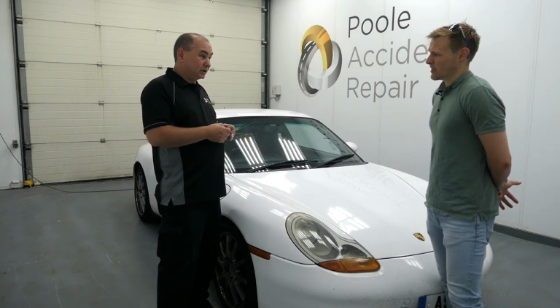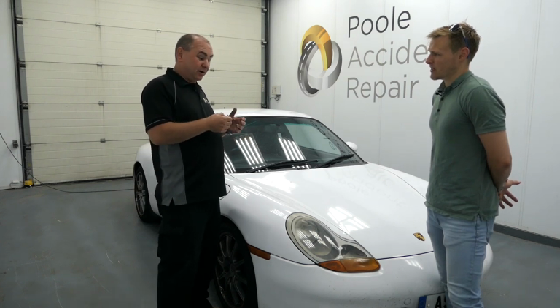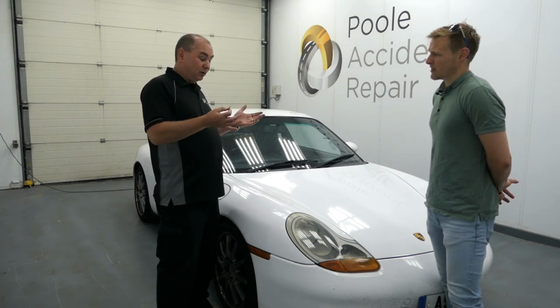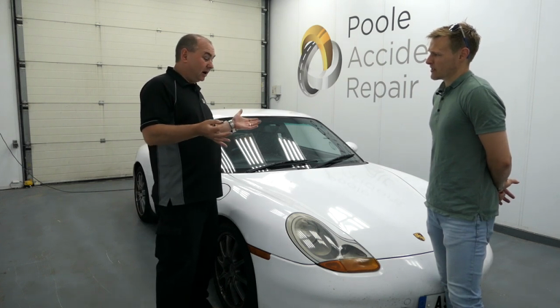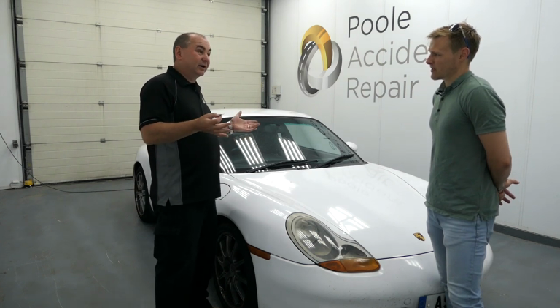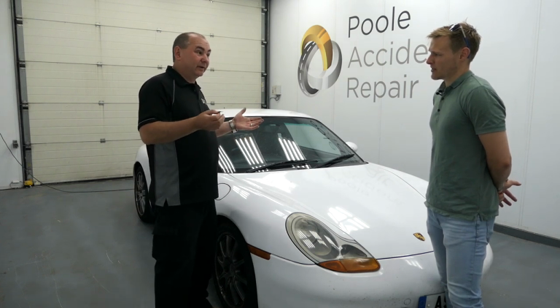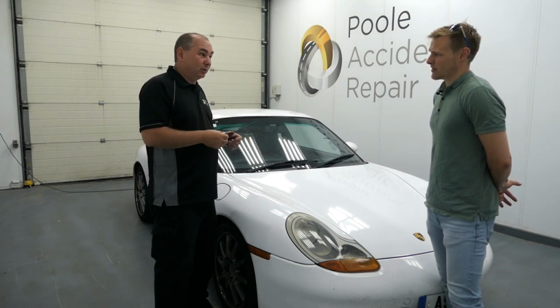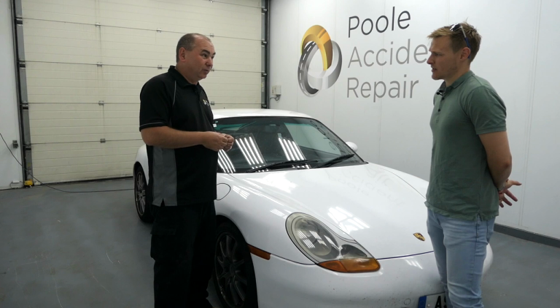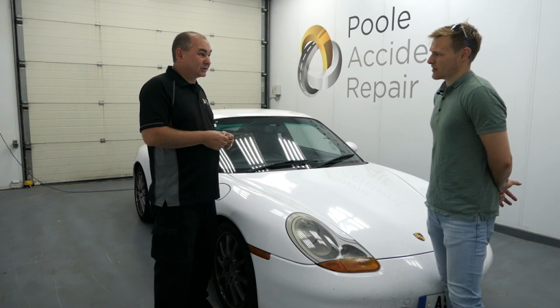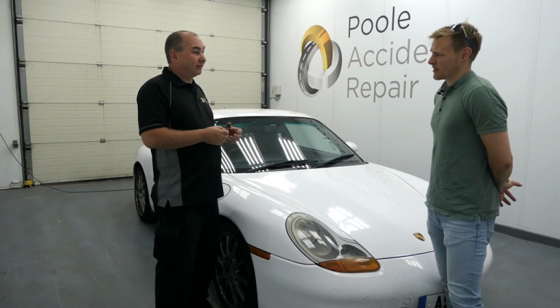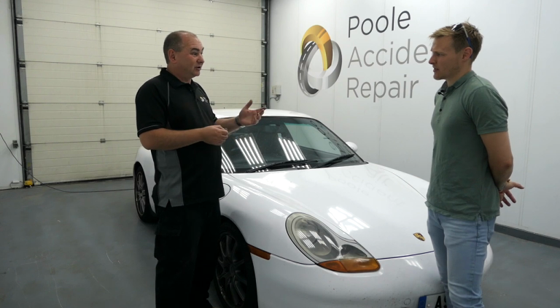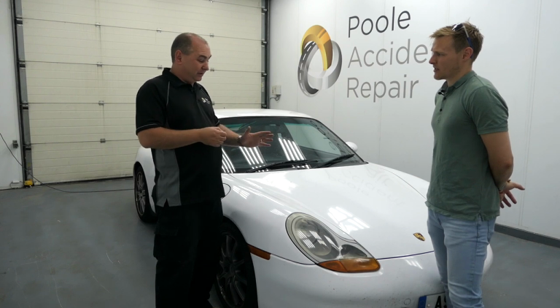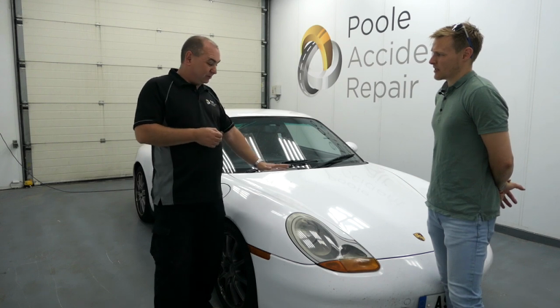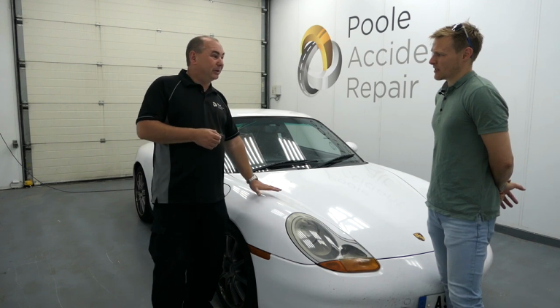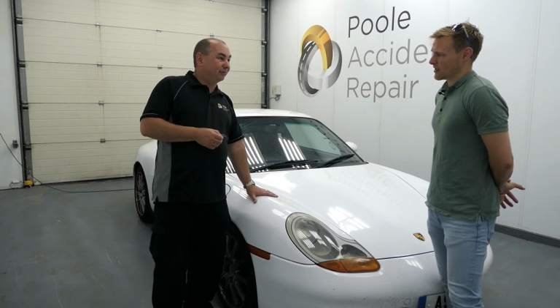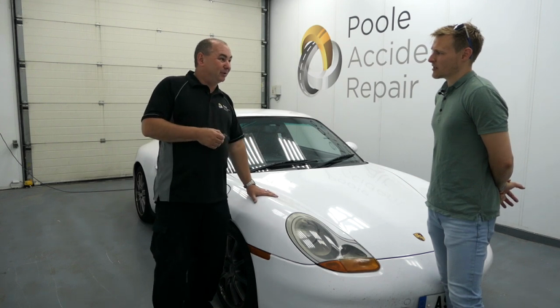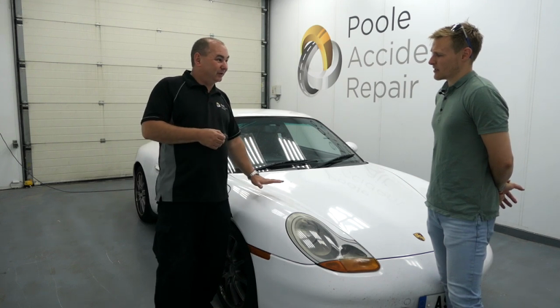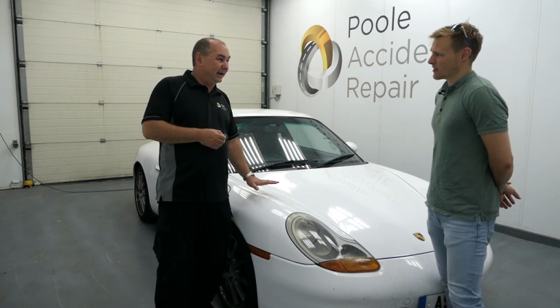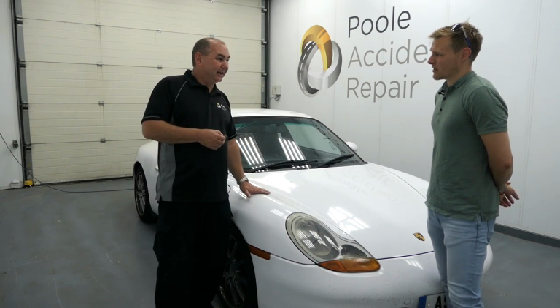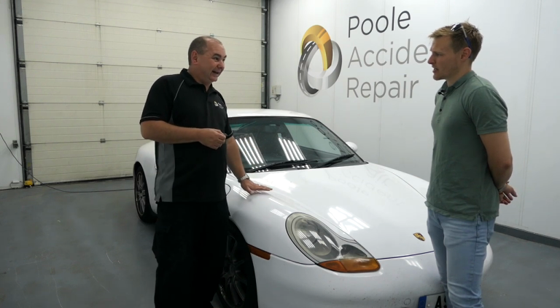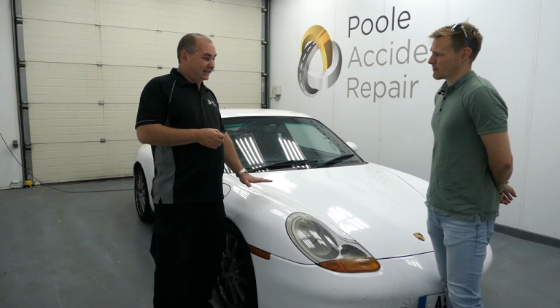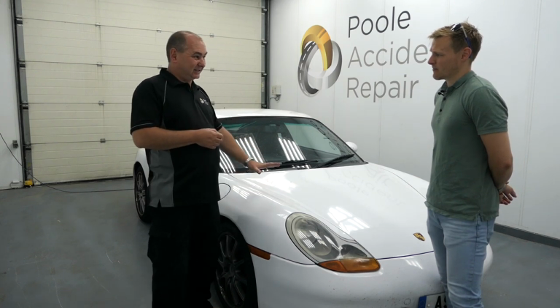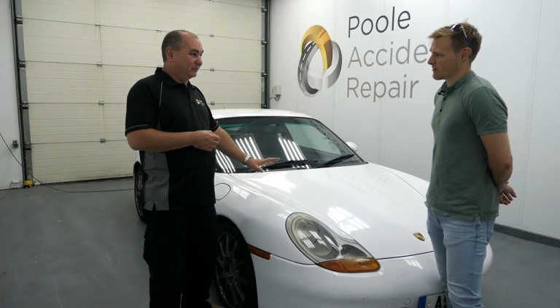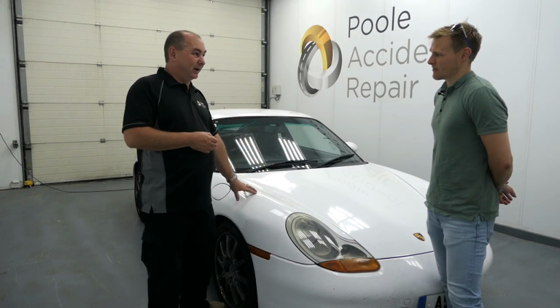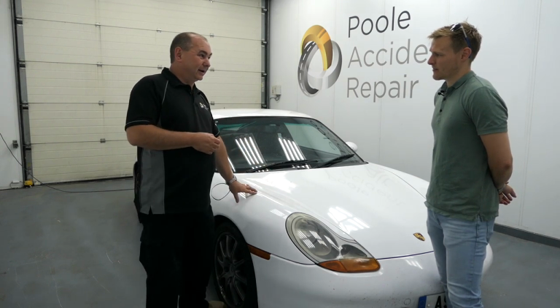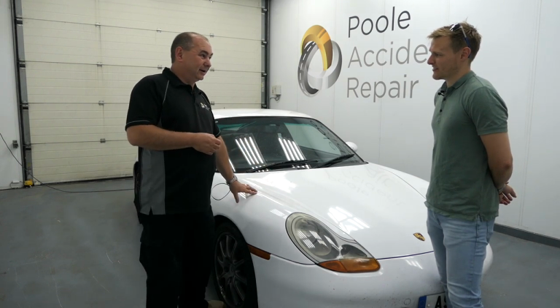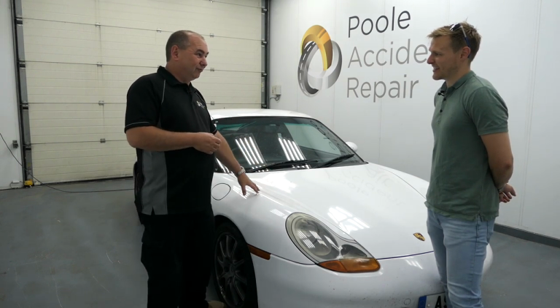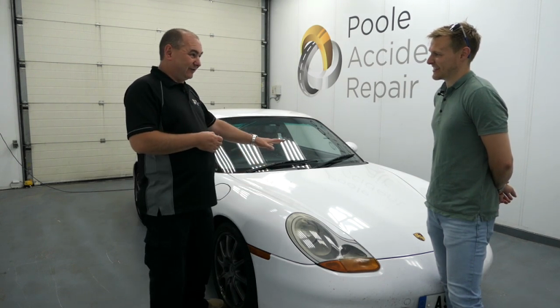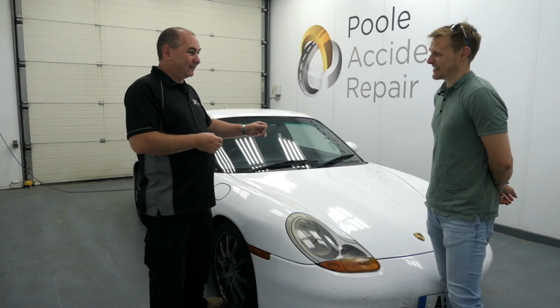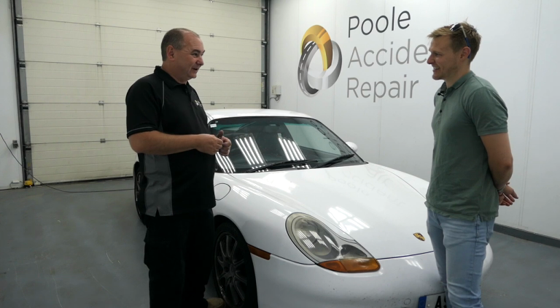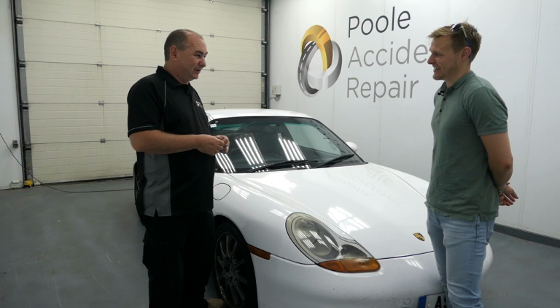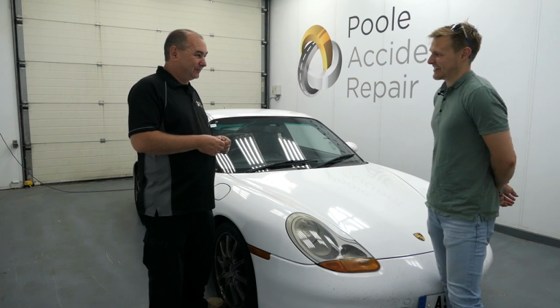I don't think we will, but a scenario could be that we peel the wrap off your wing and it's actually a silver wing rather than a blue one.